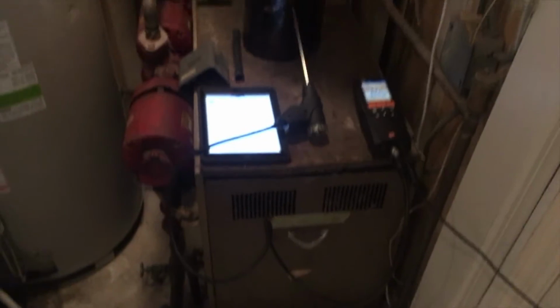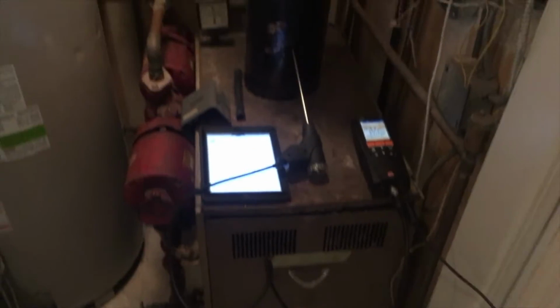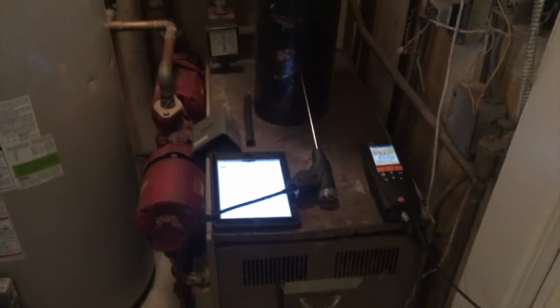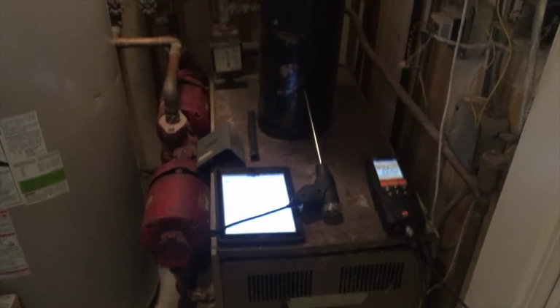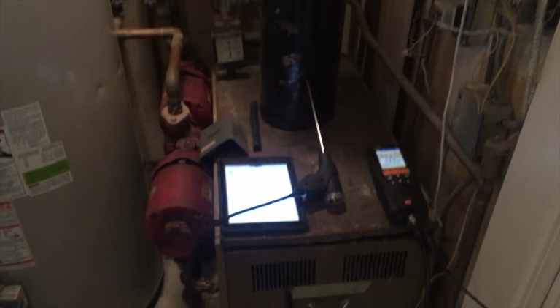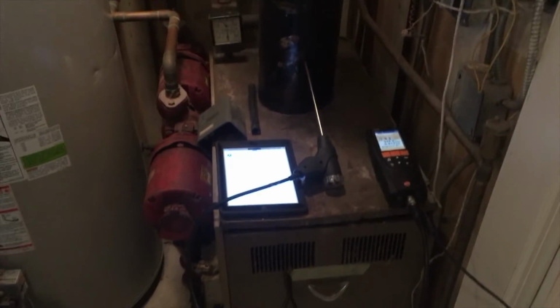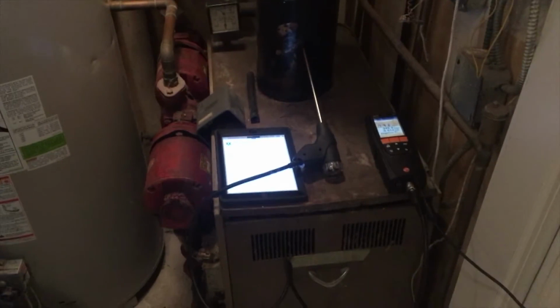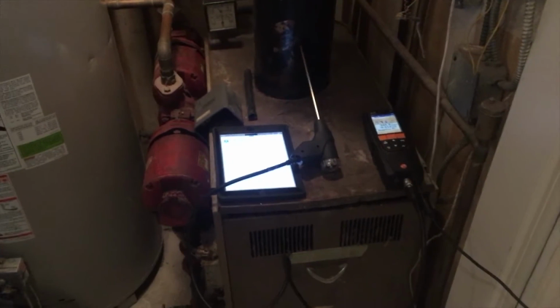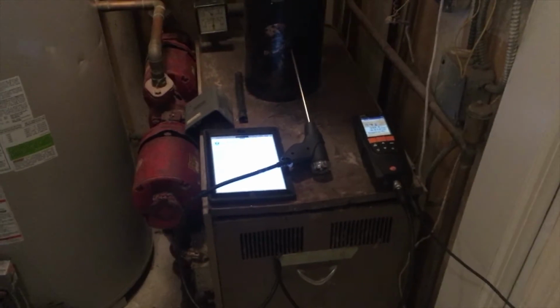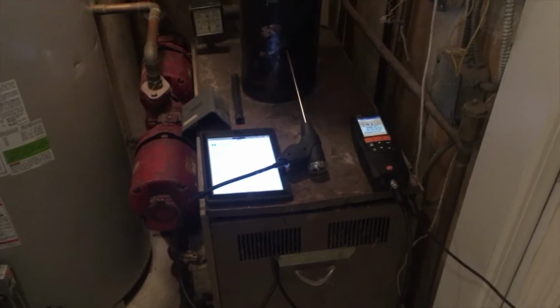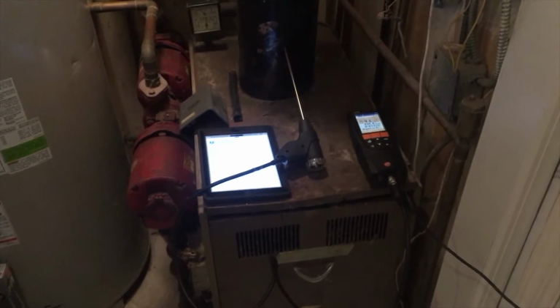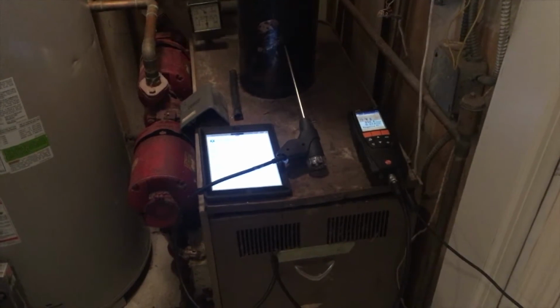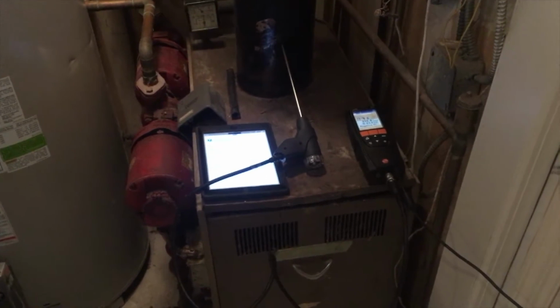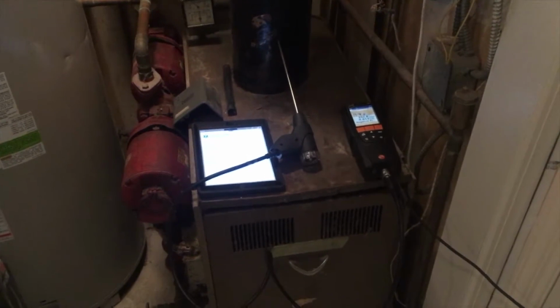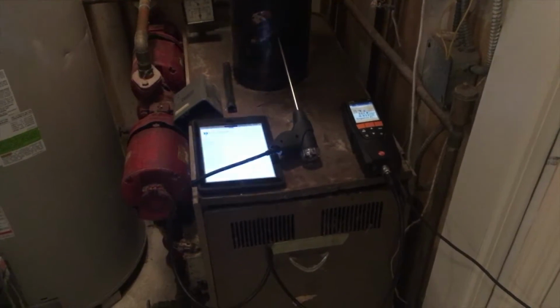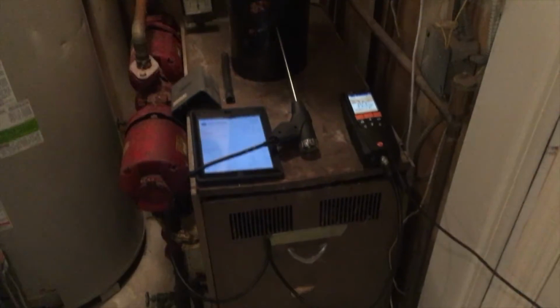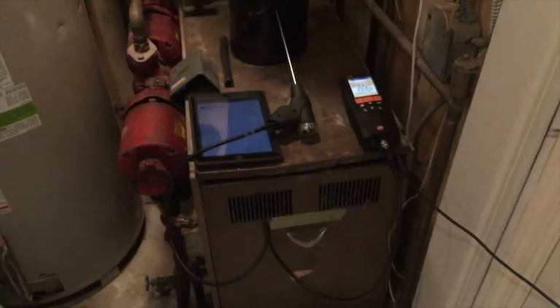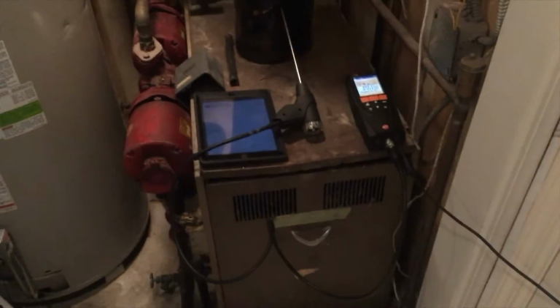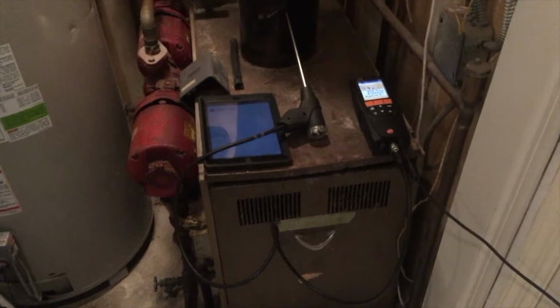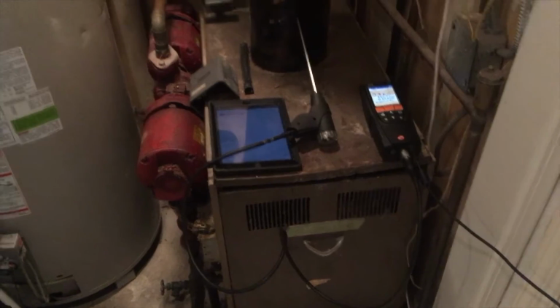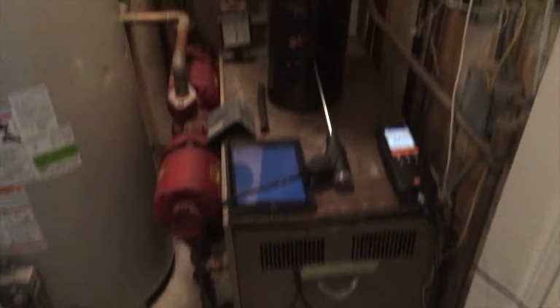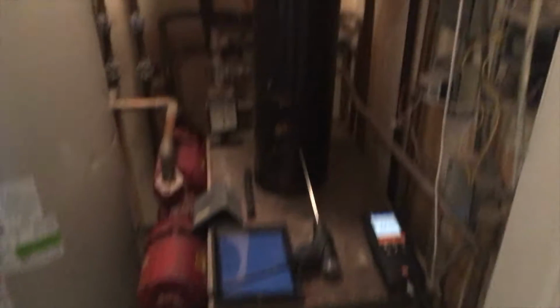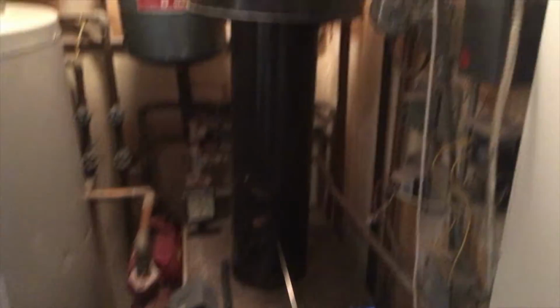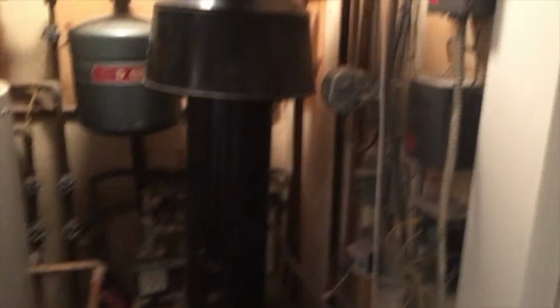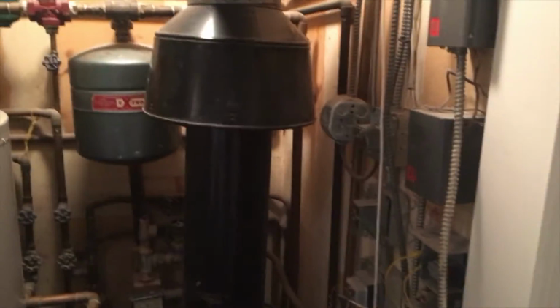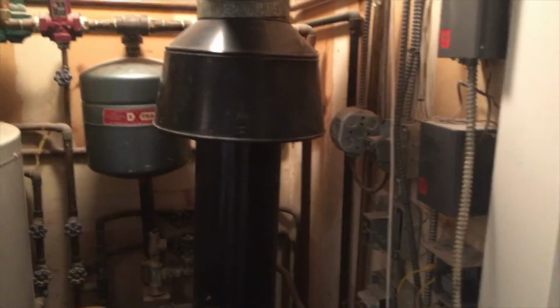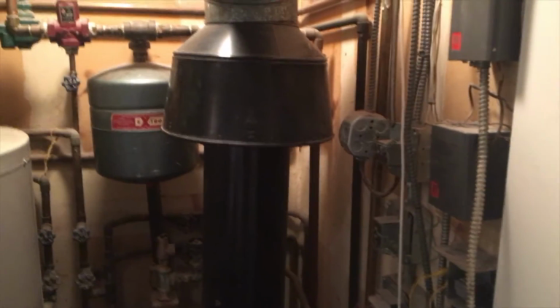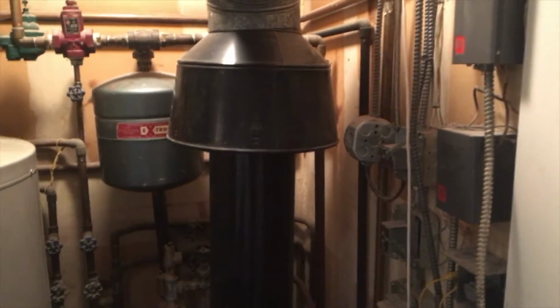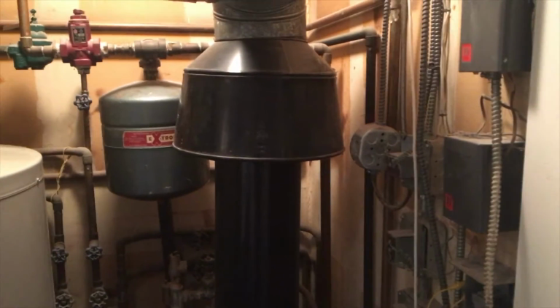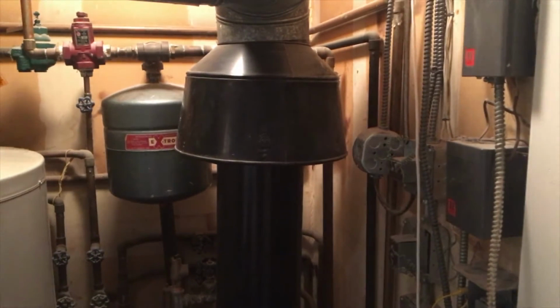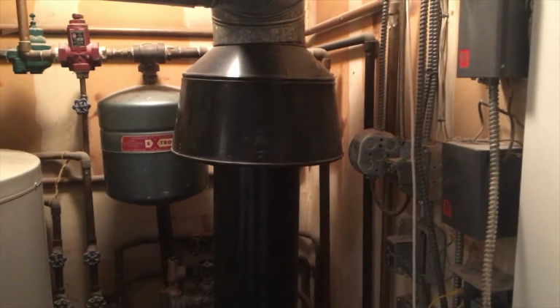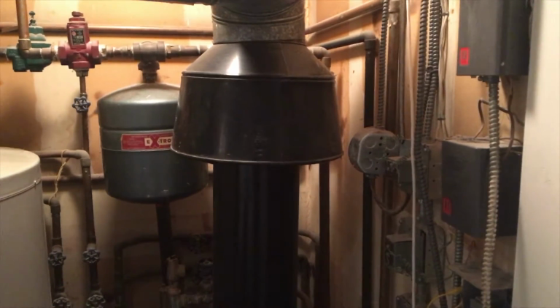We're replacing this. We're putting in a Weil-McLain CGA5 gas-fired boiler with three zones. See you shortly.